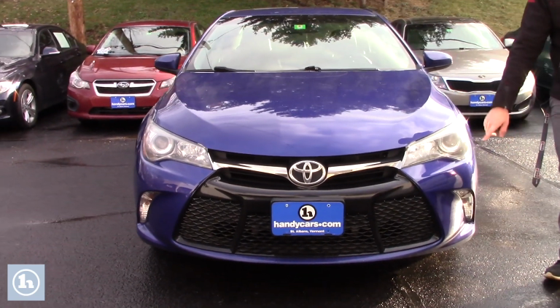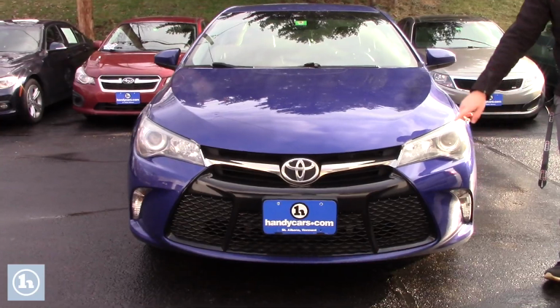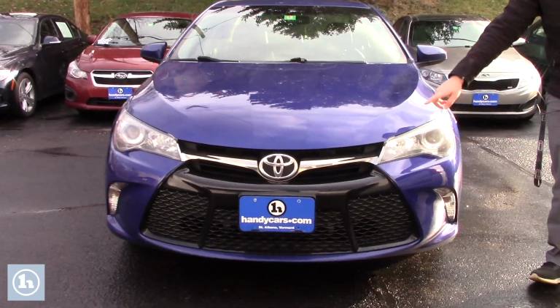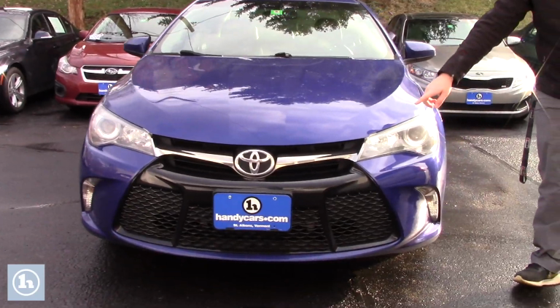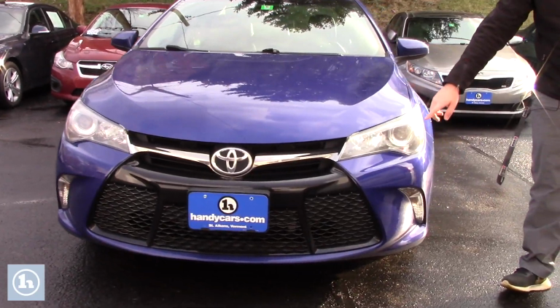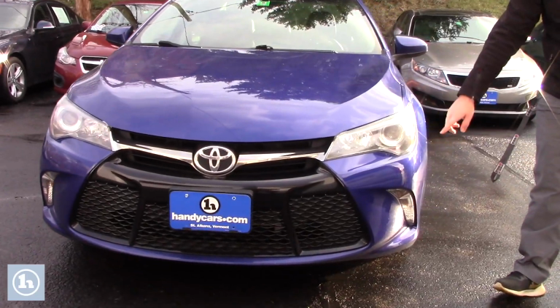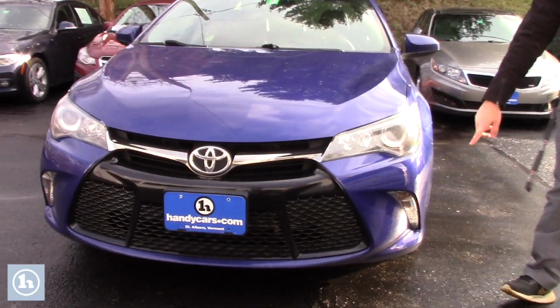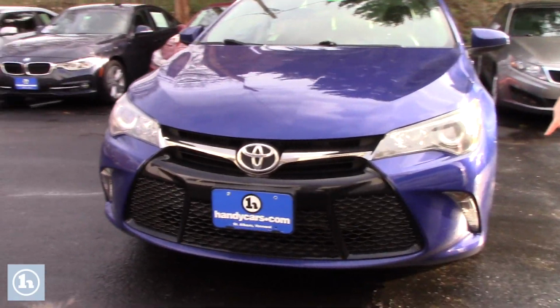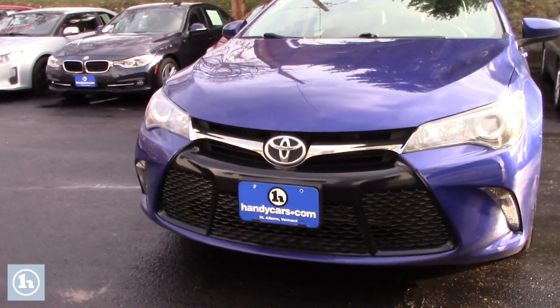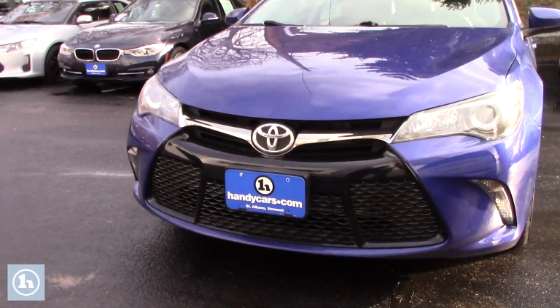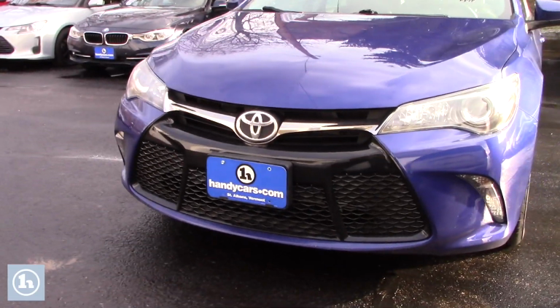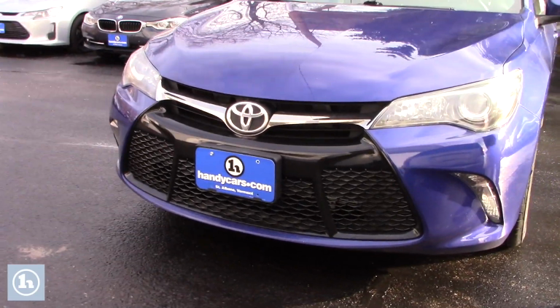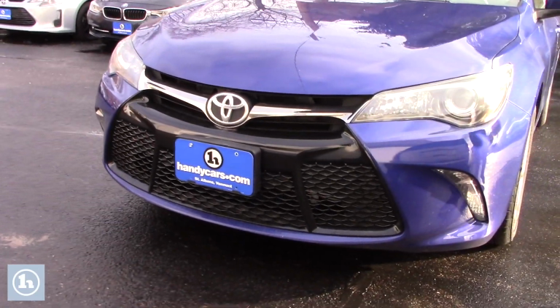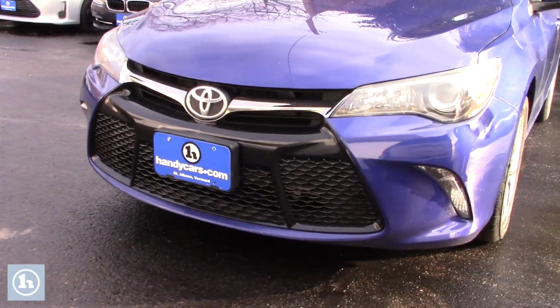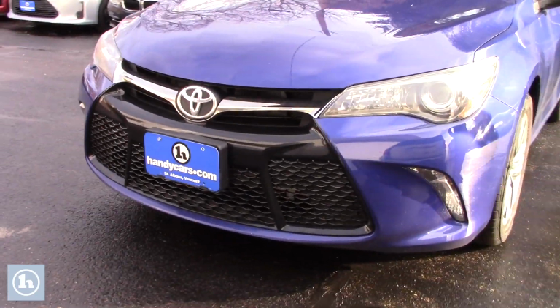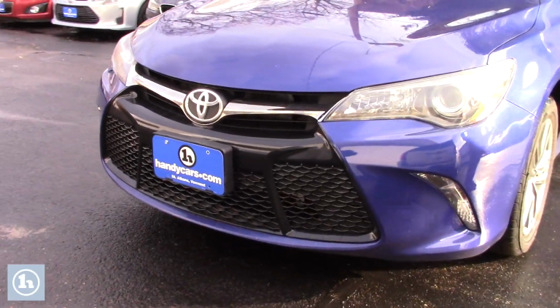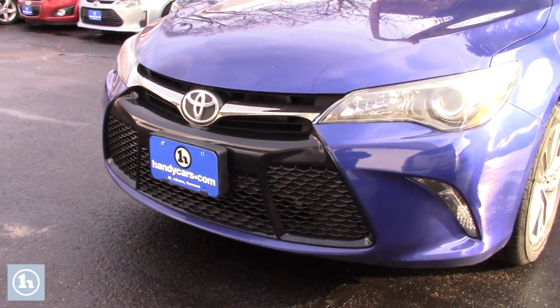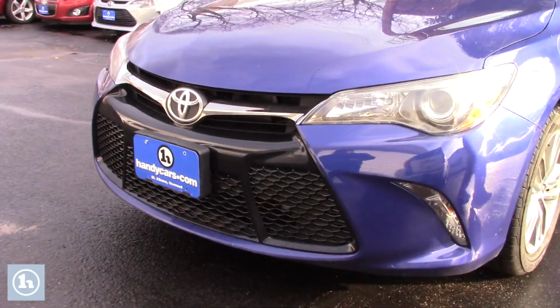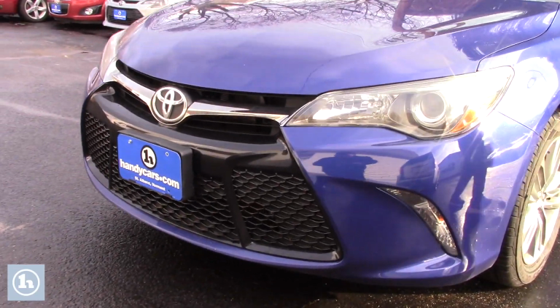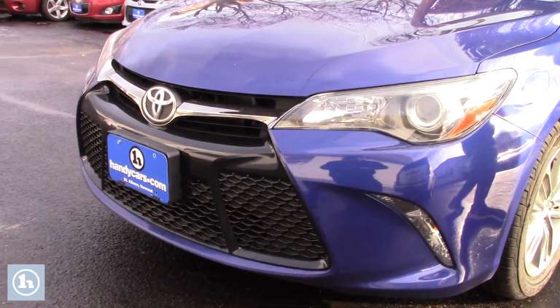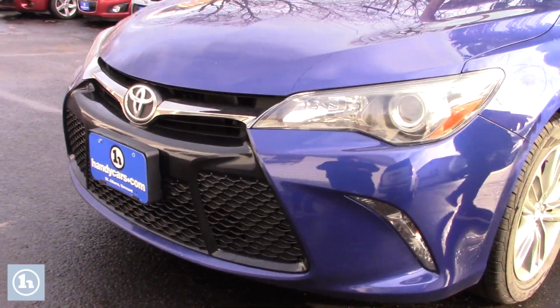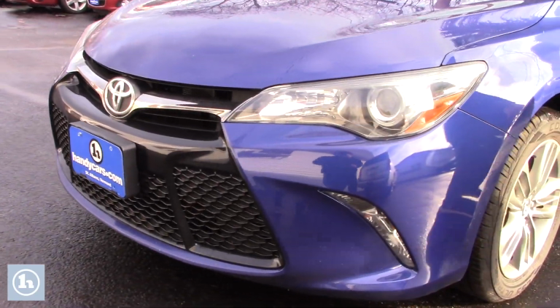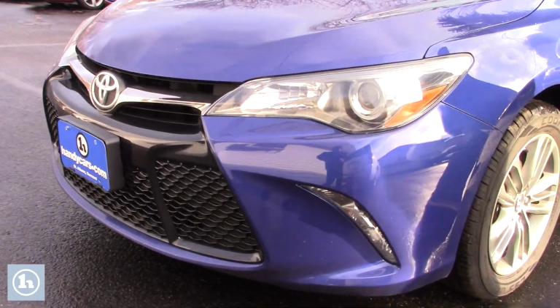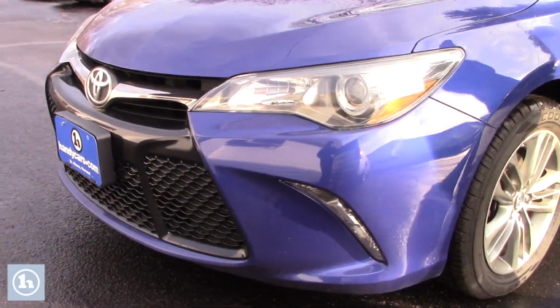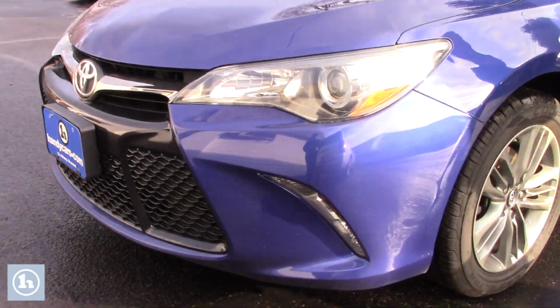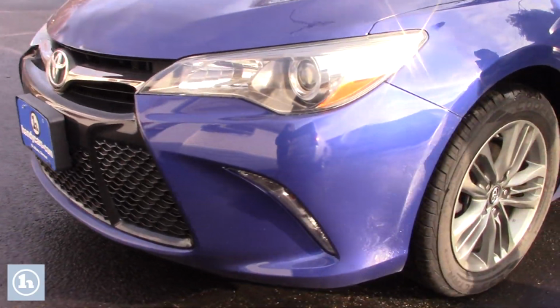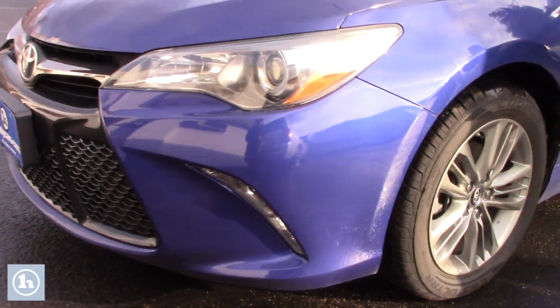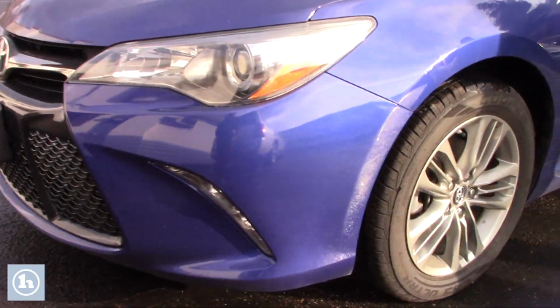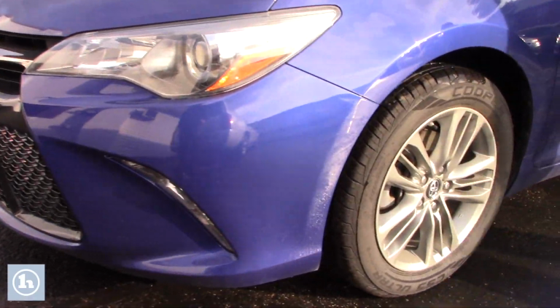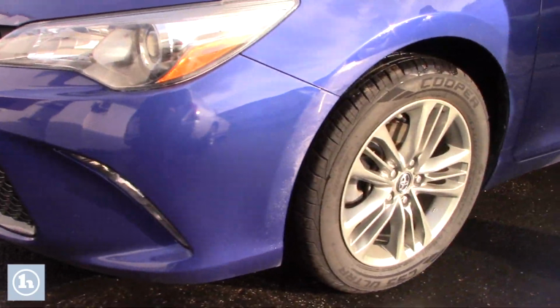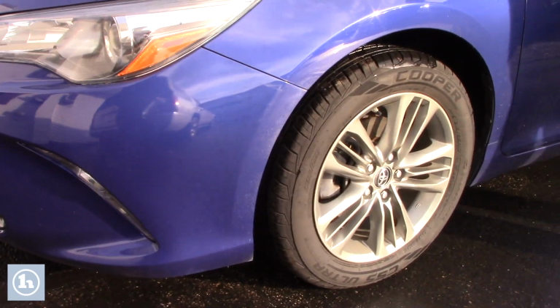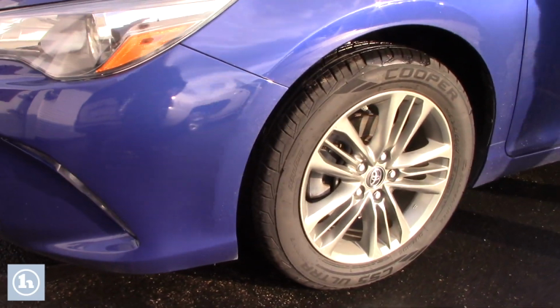You do have some beautiful chrome accents as well as your front fog lights. We did just put a set of brand new all-seasons on the vehicle.